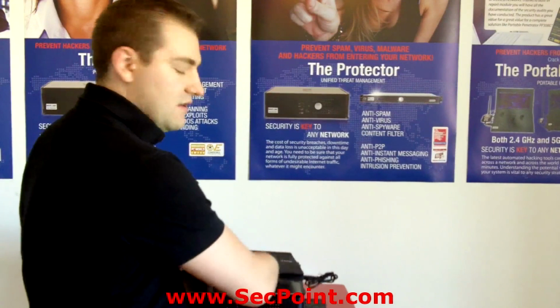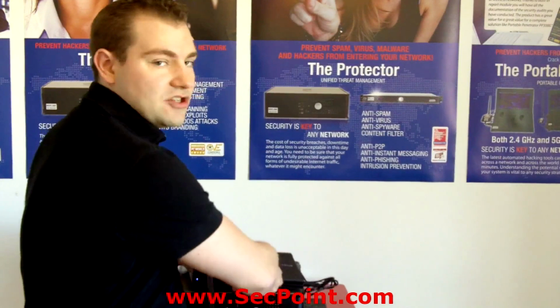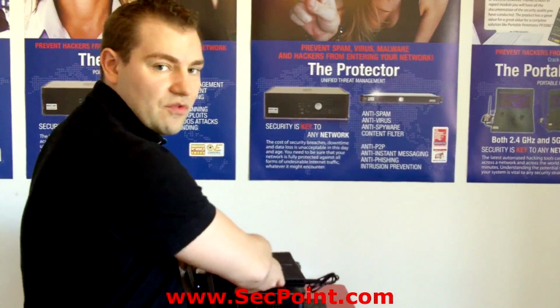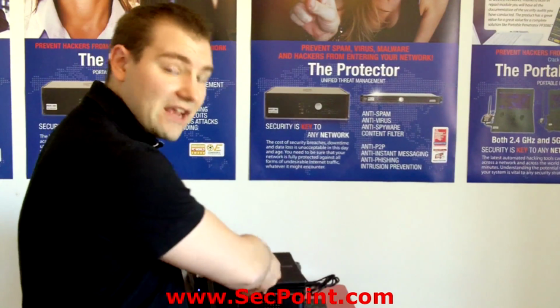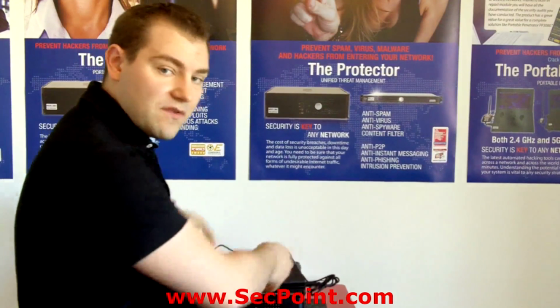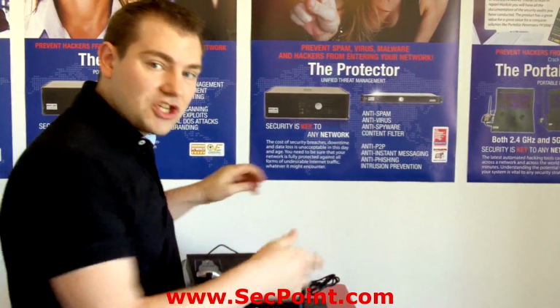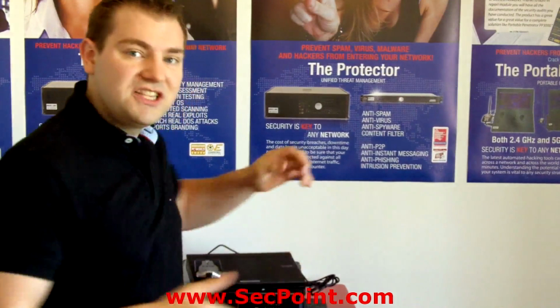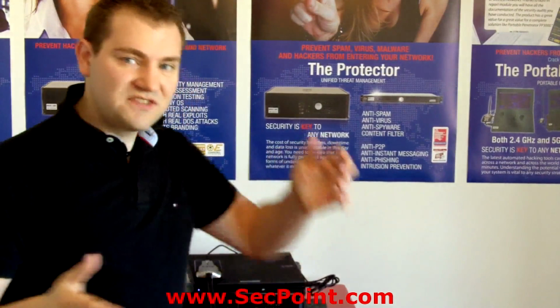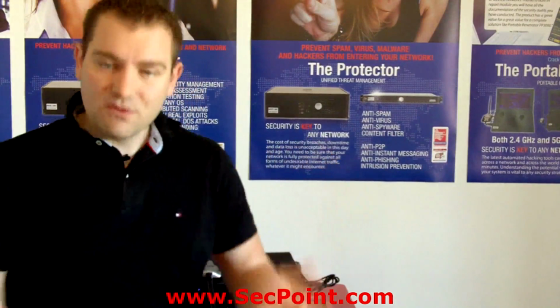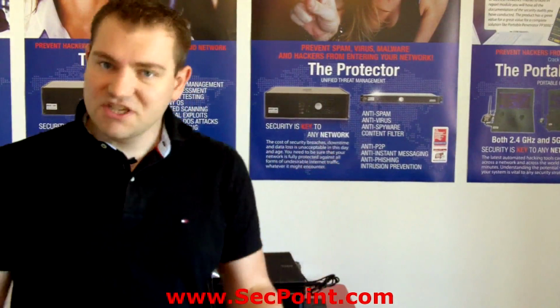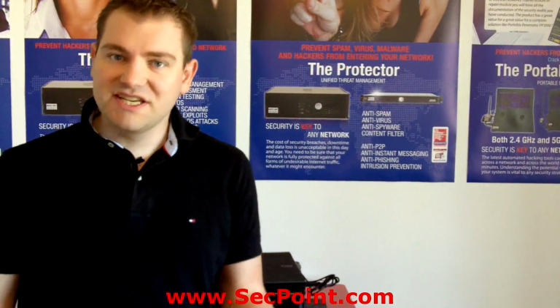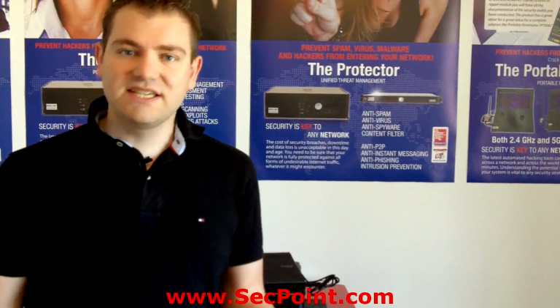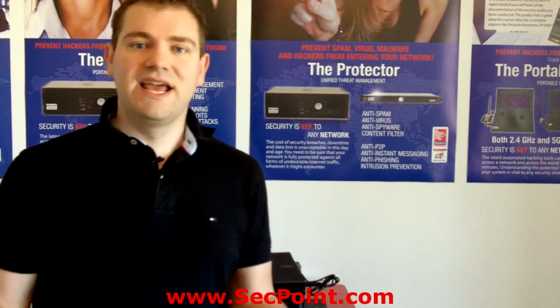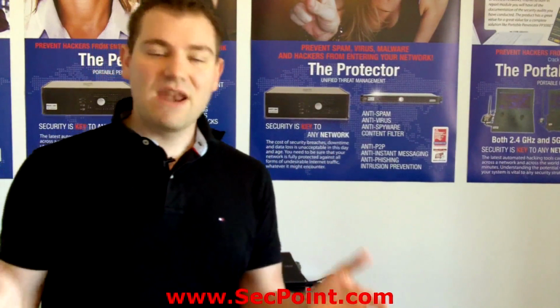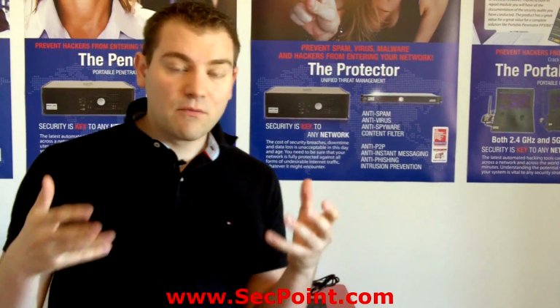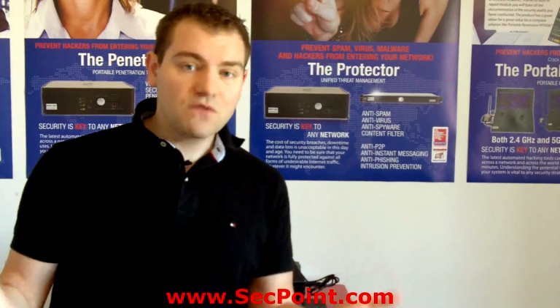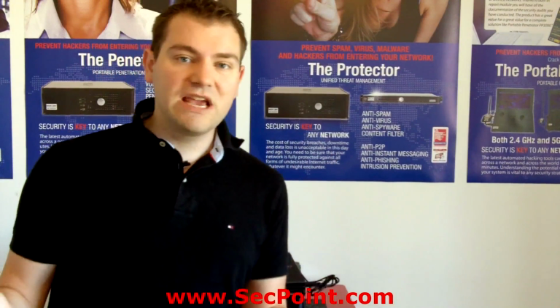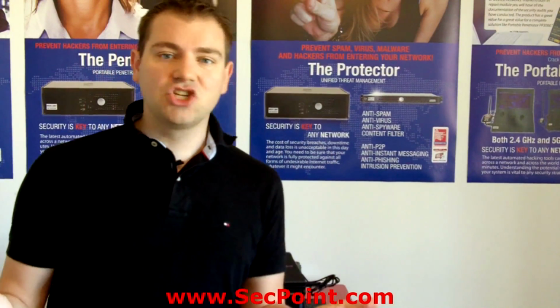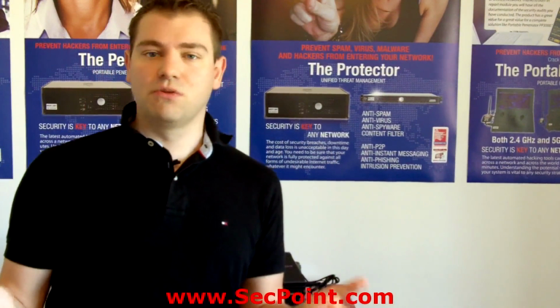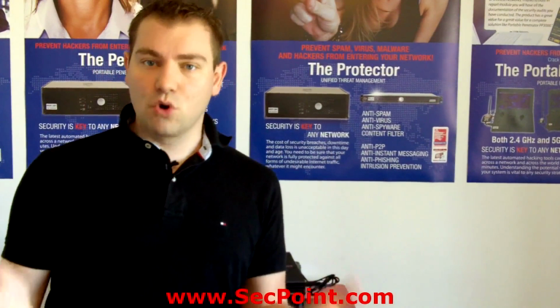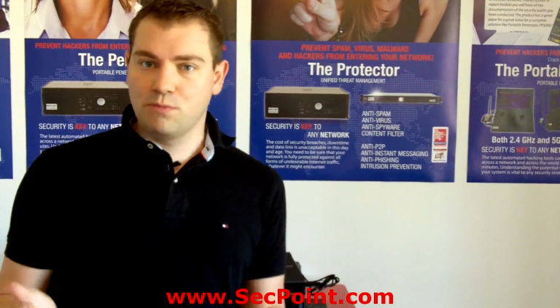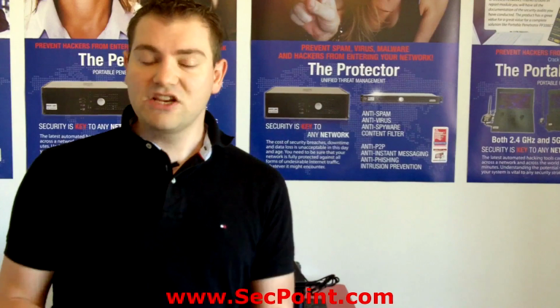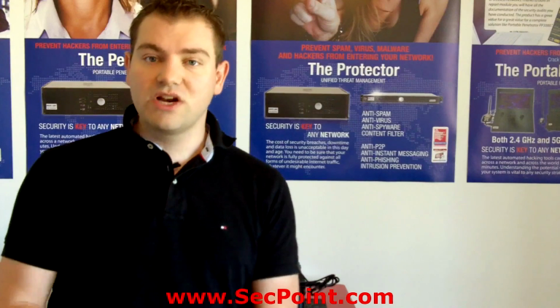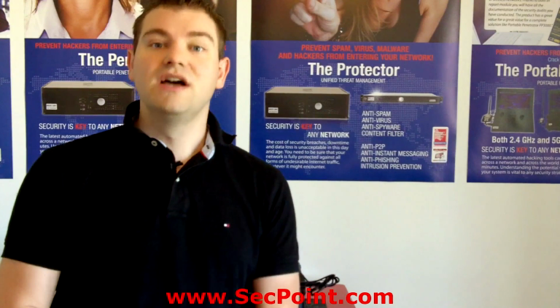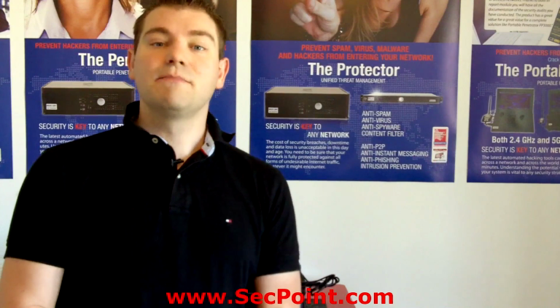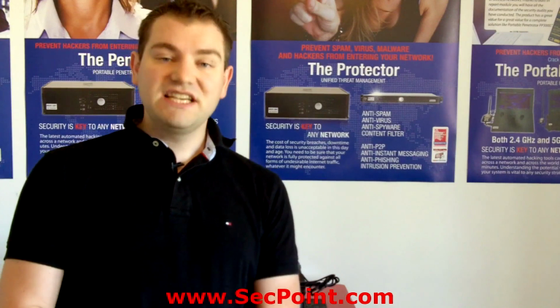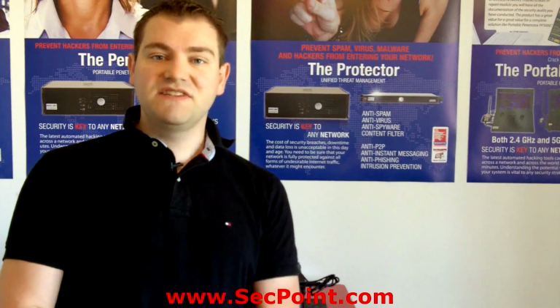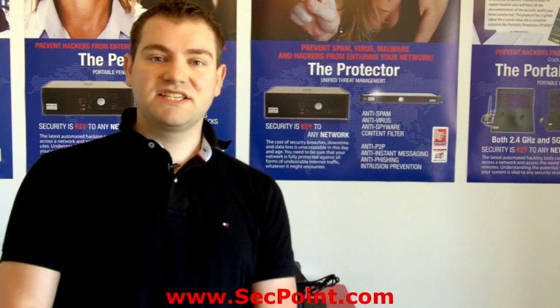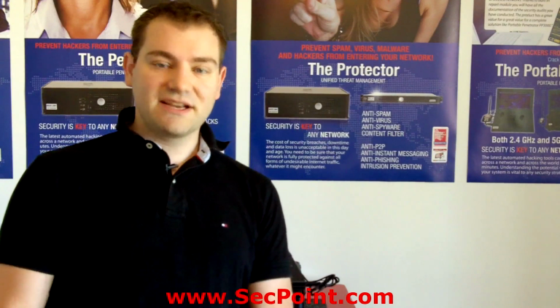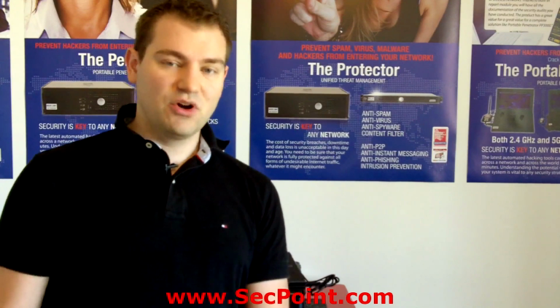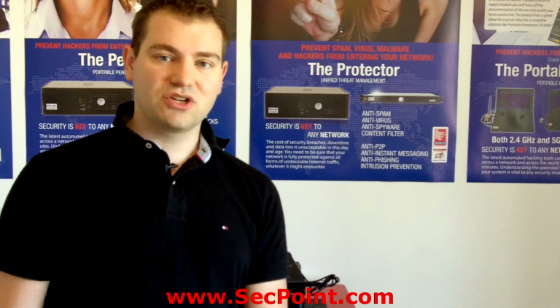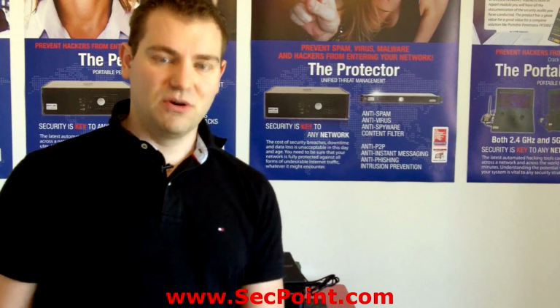Thank you for watching this video presentation. For more information on the portable penetrator, please visit segpoint.com.